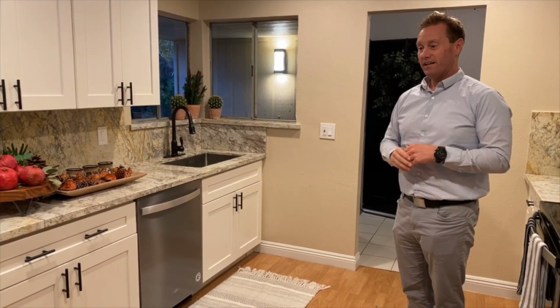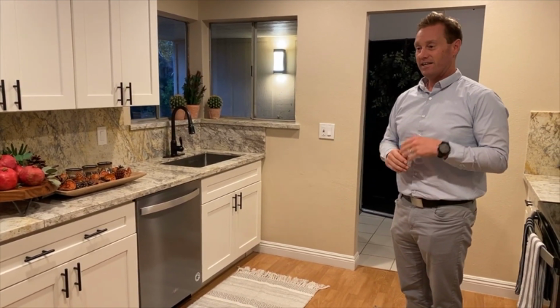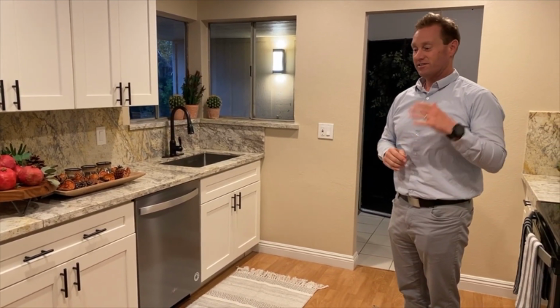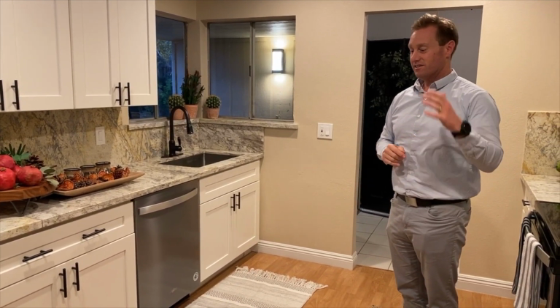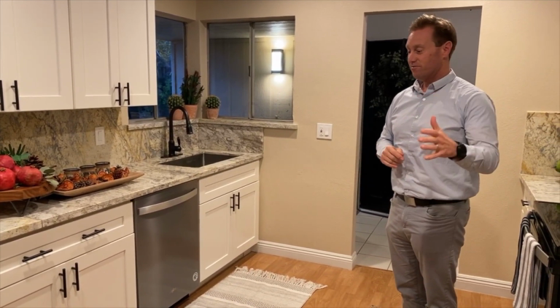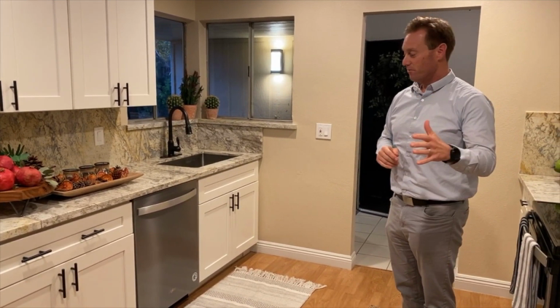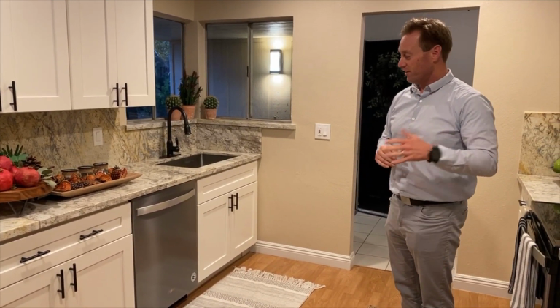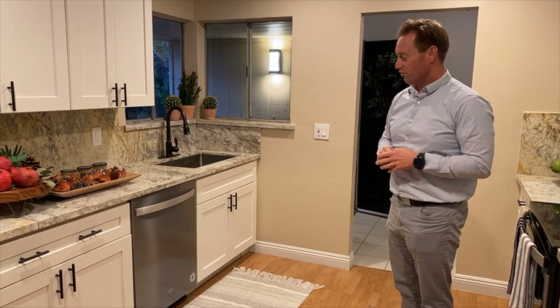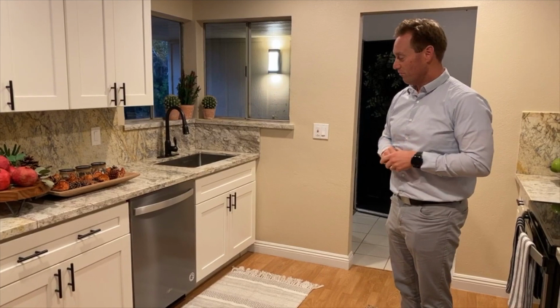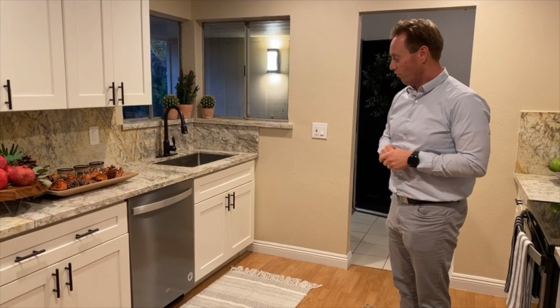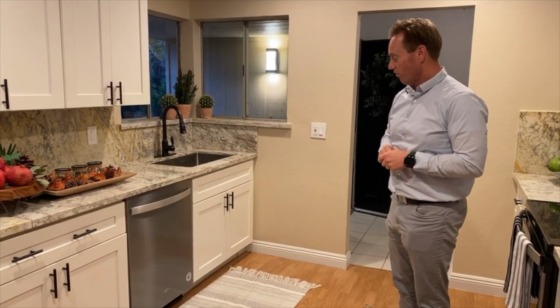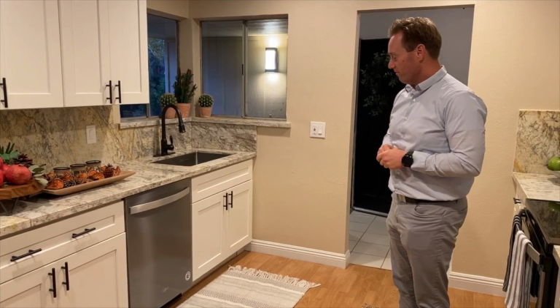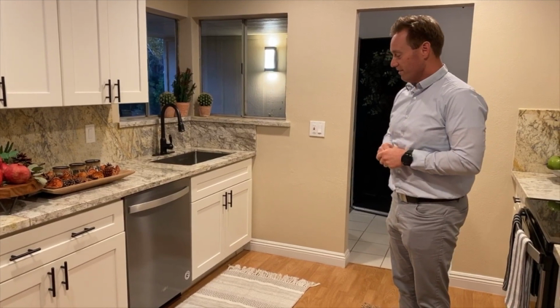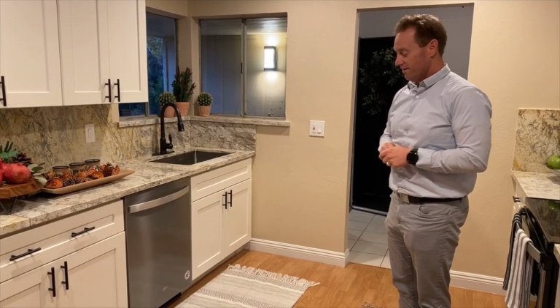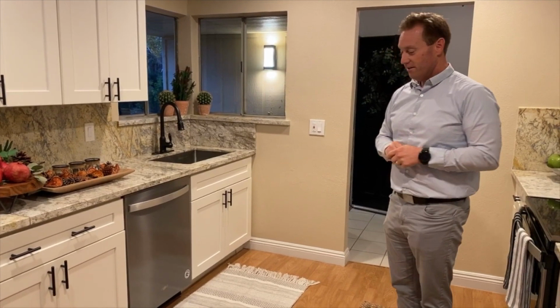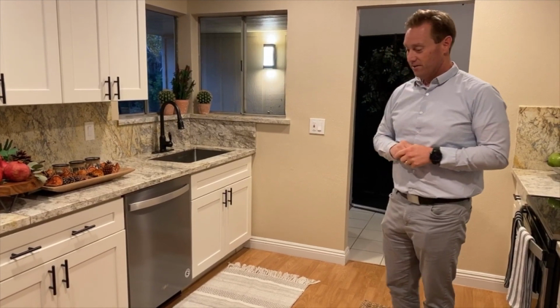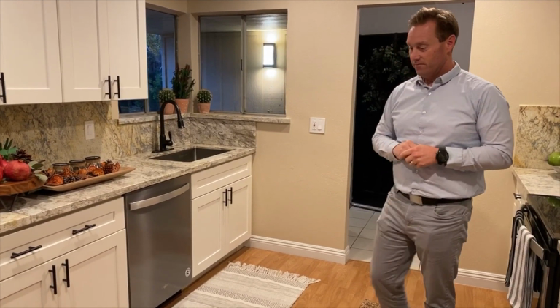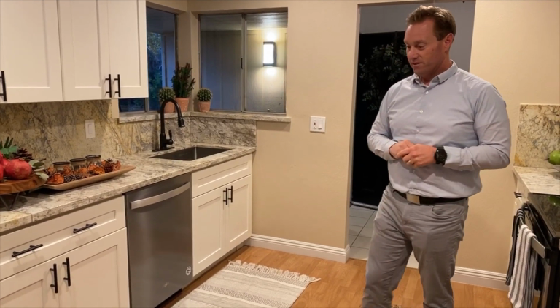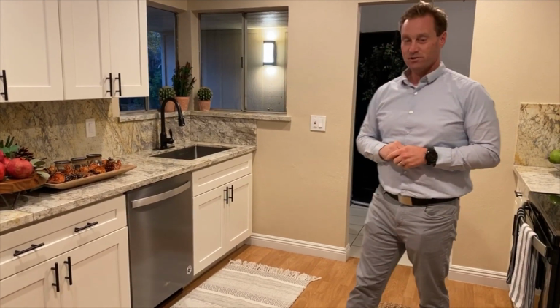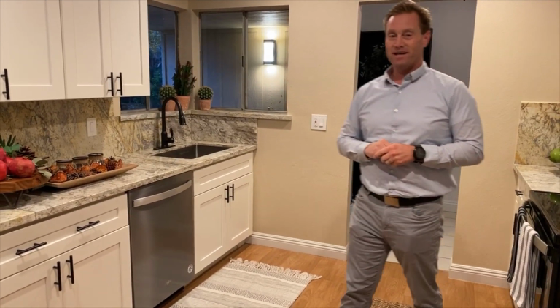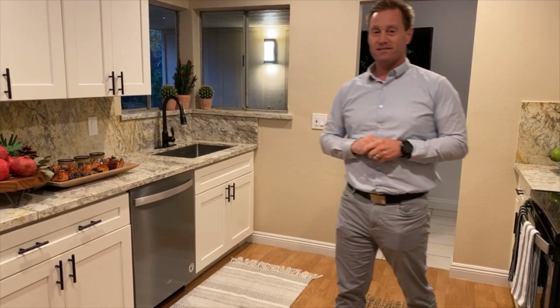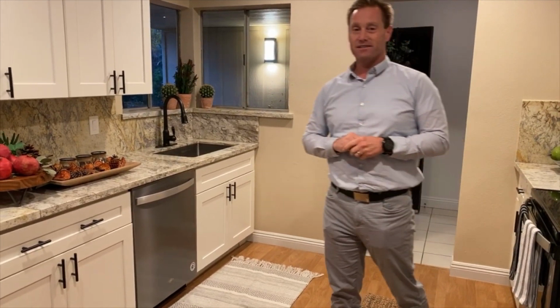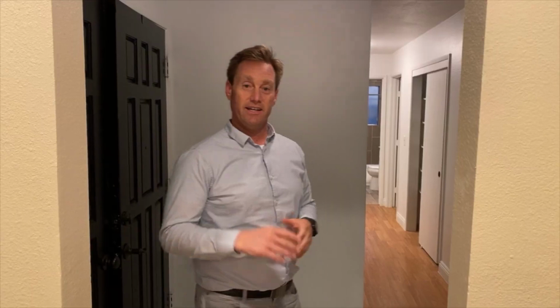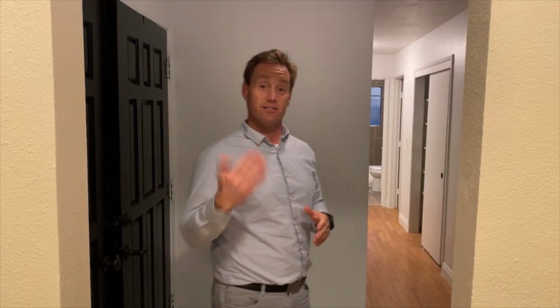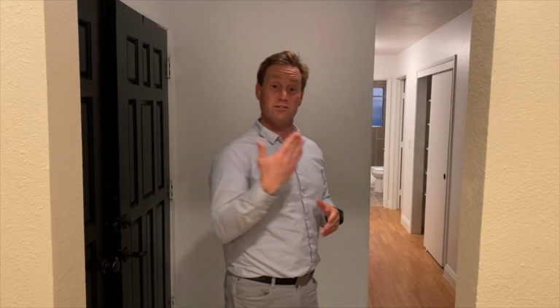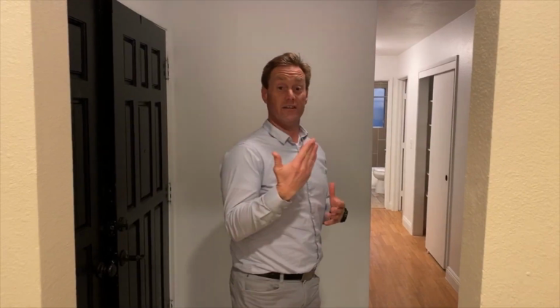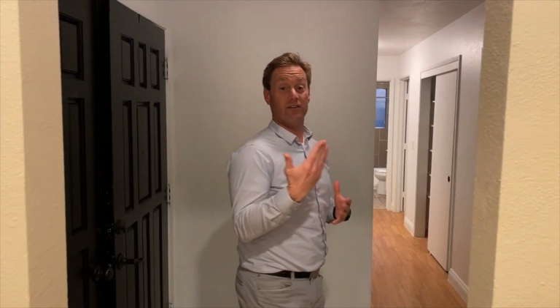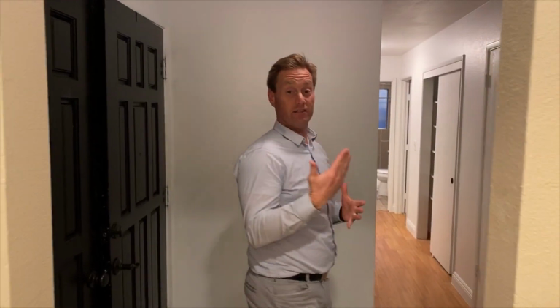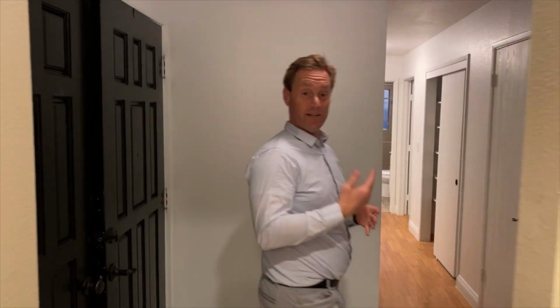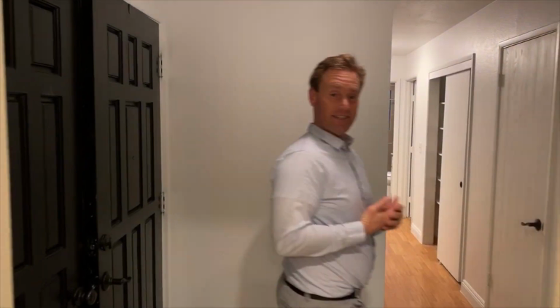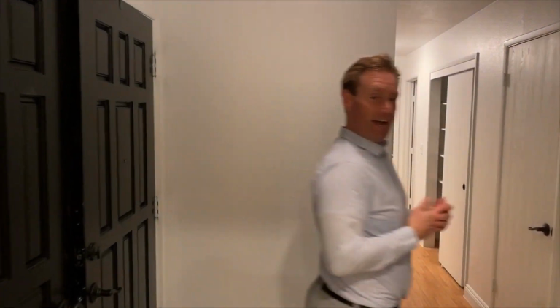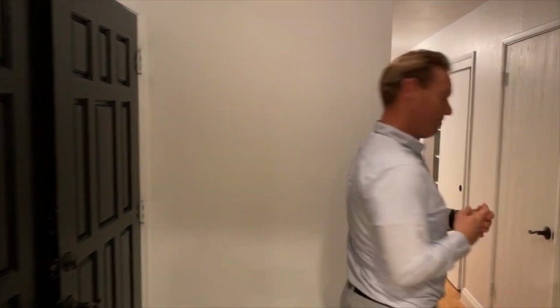As you can see from the video before, it was a mess. Let's go take a look at the rest of the house.